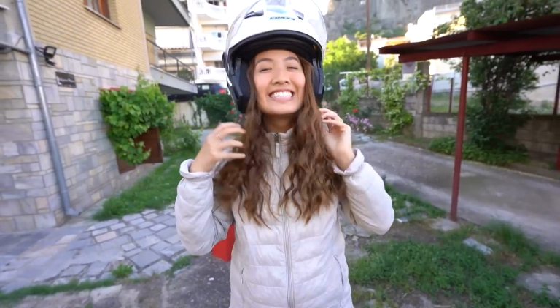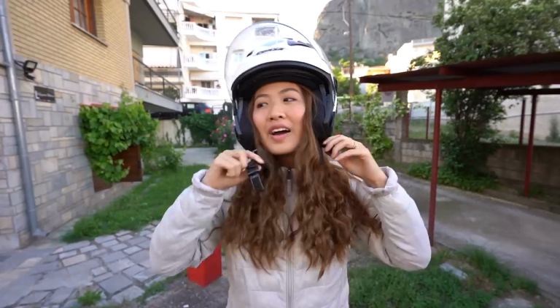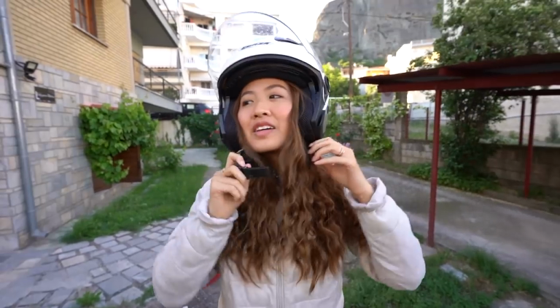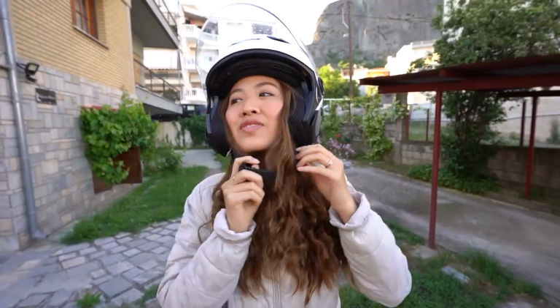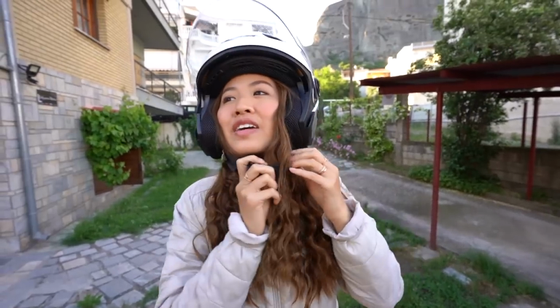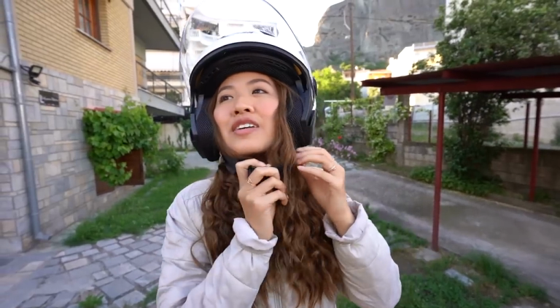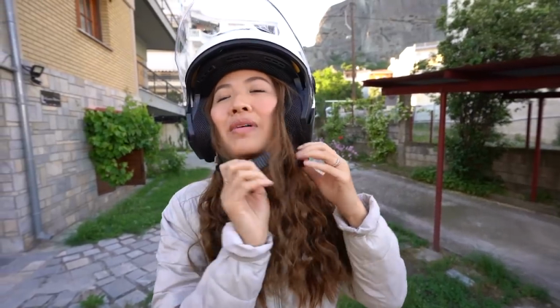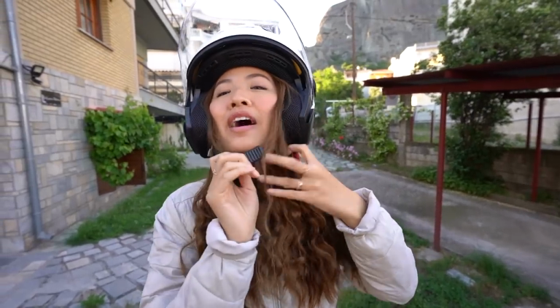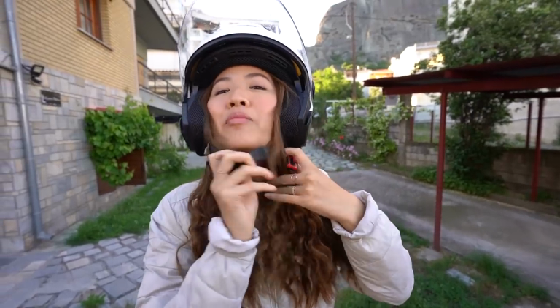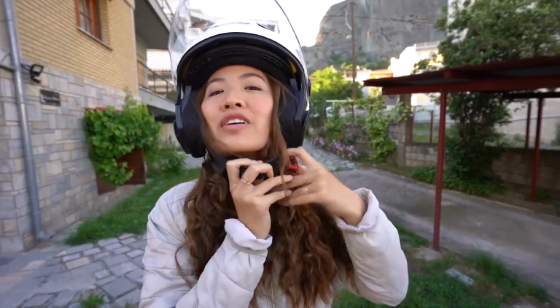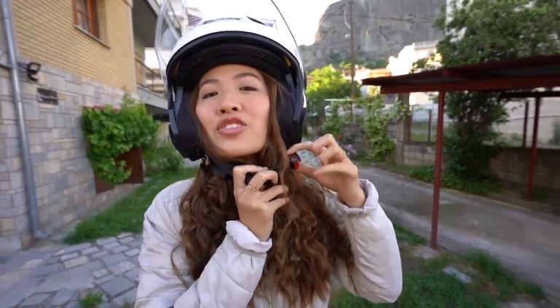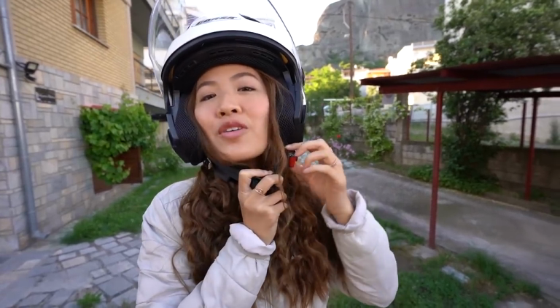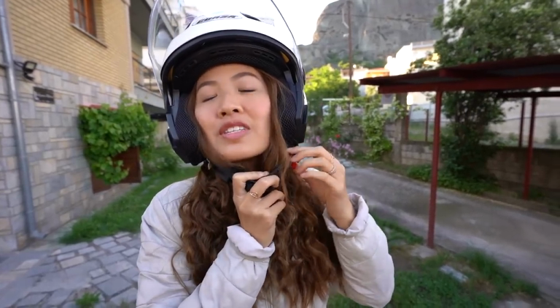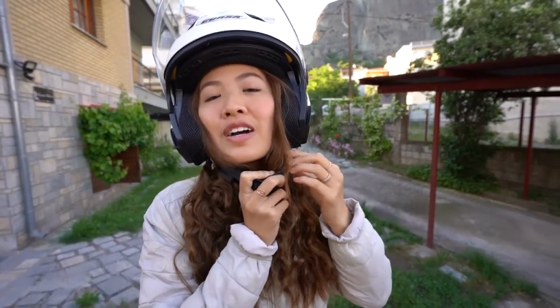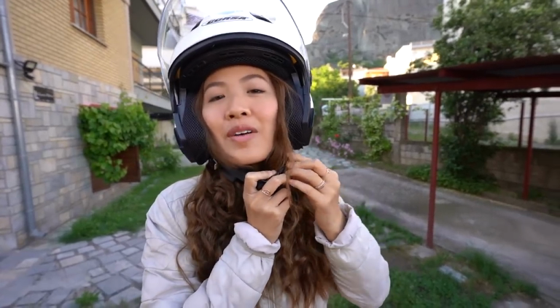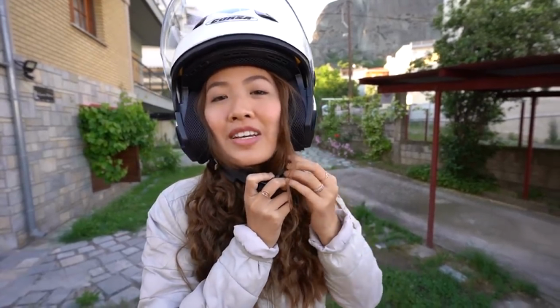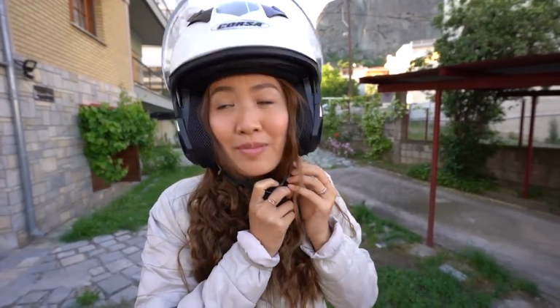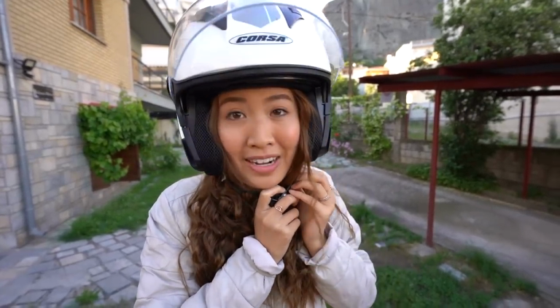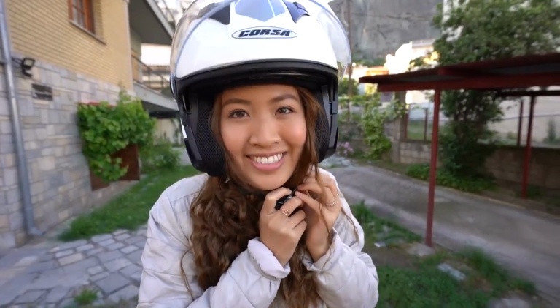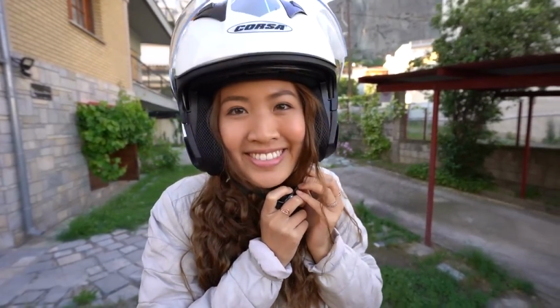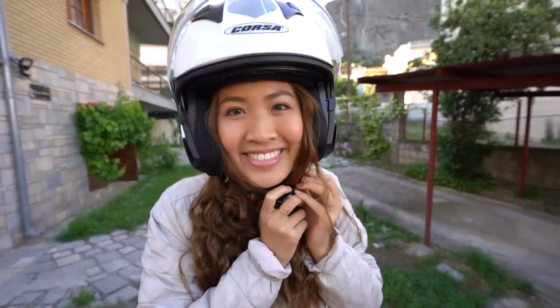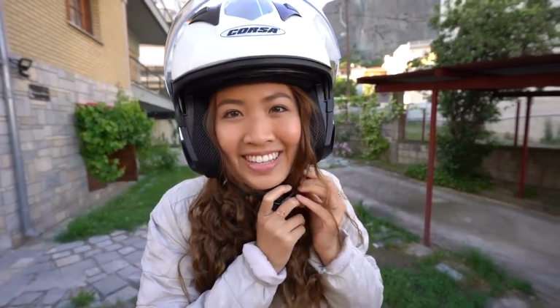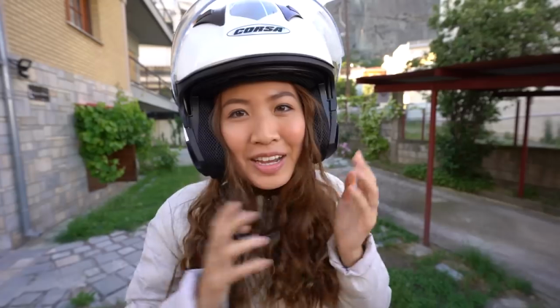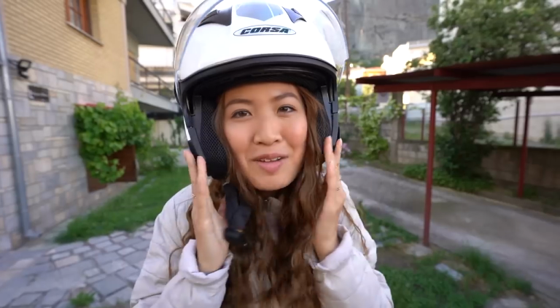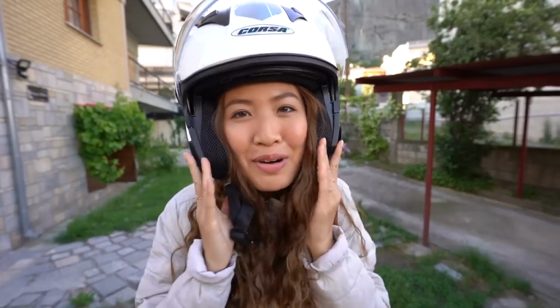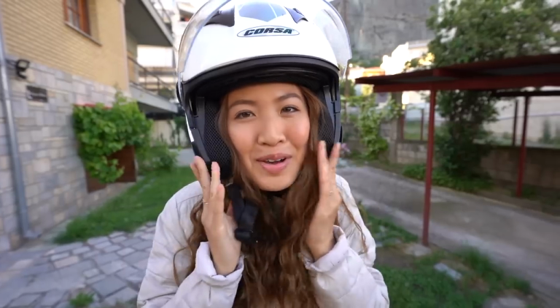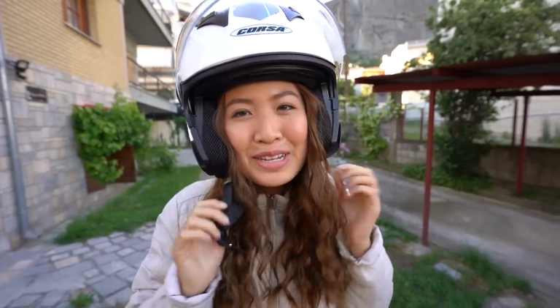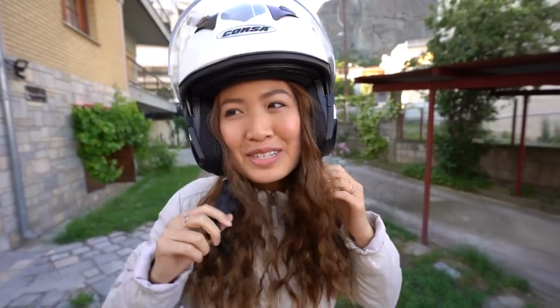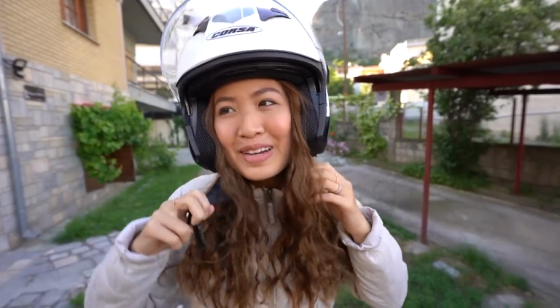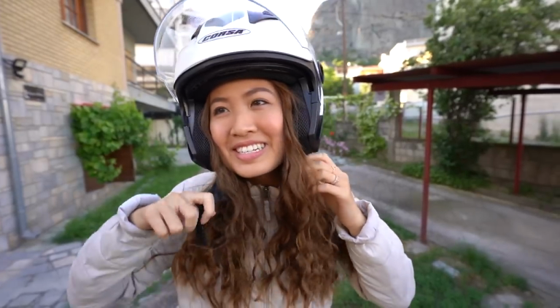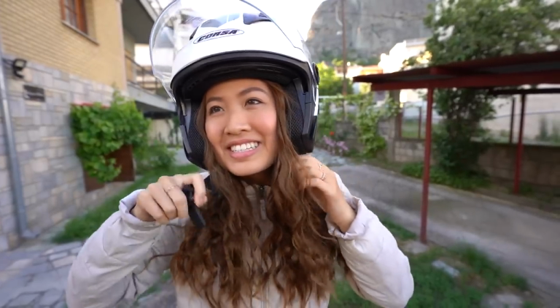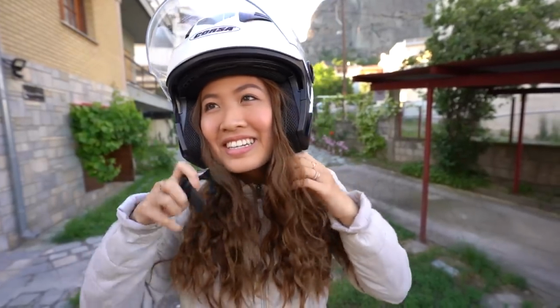It's funny because my helmet is so snug that when I smile it kind of pinches my cheeks in.